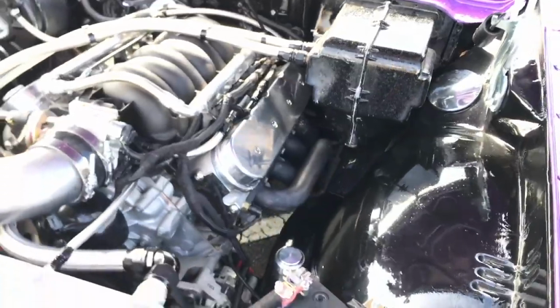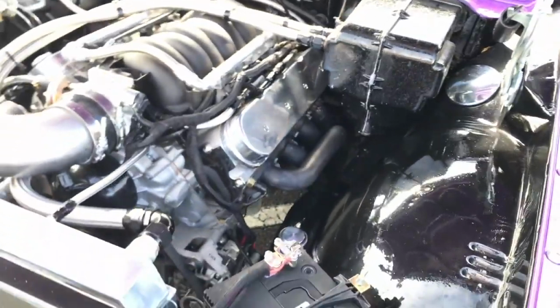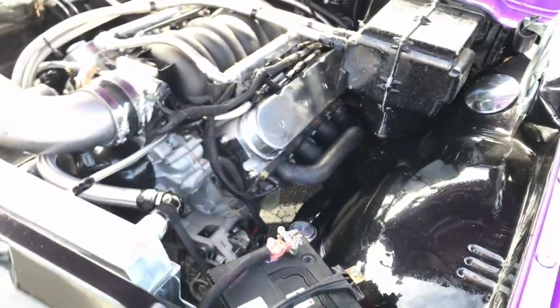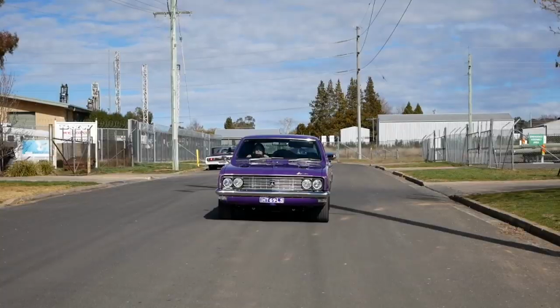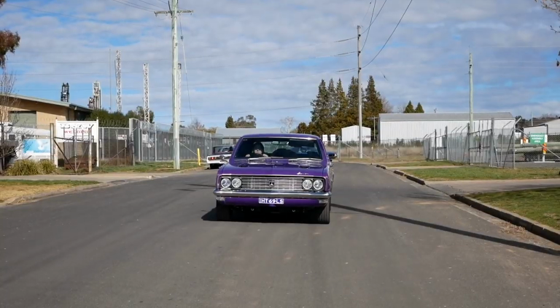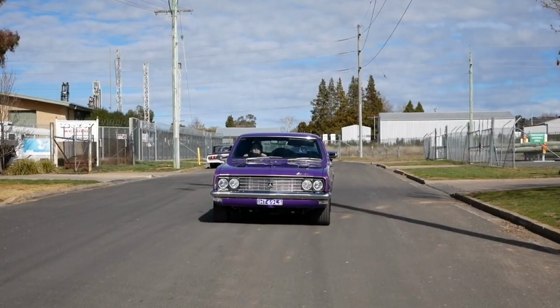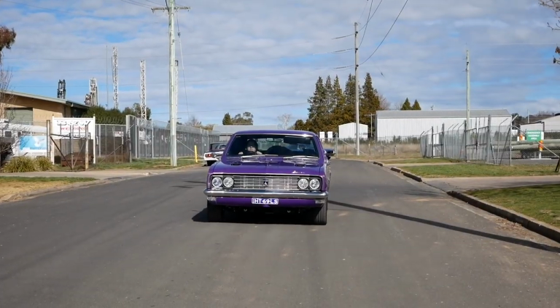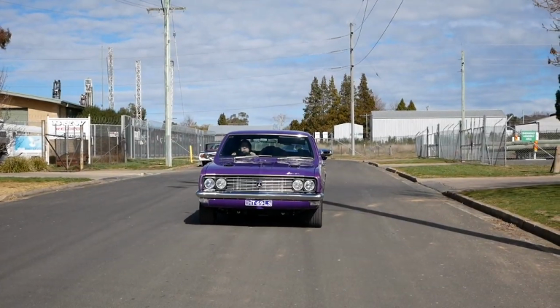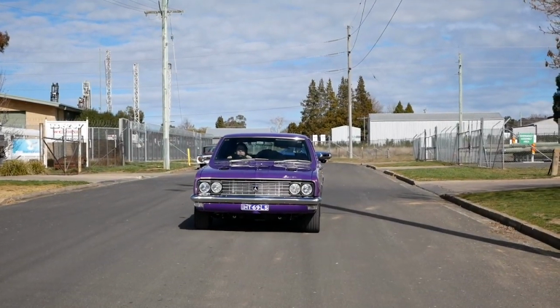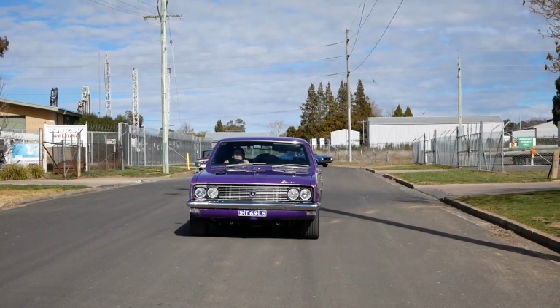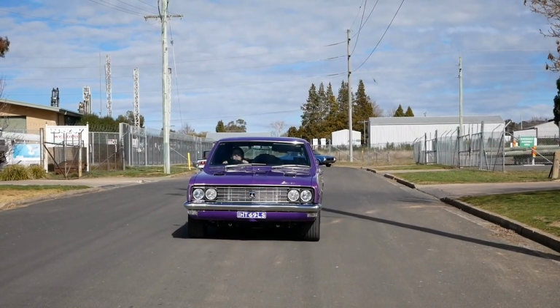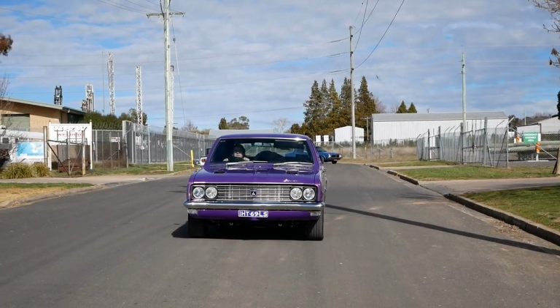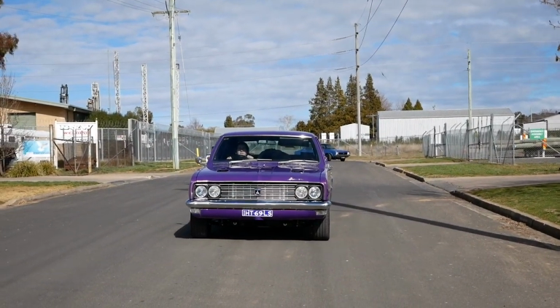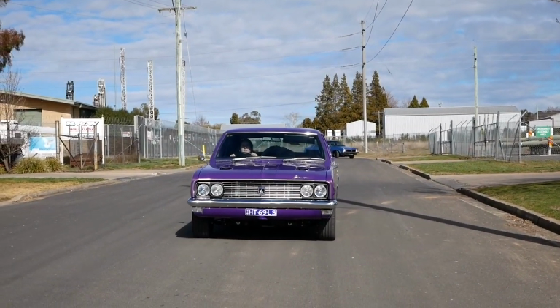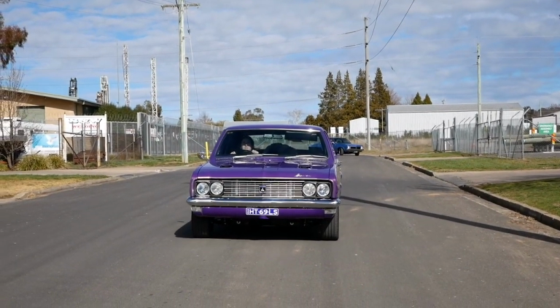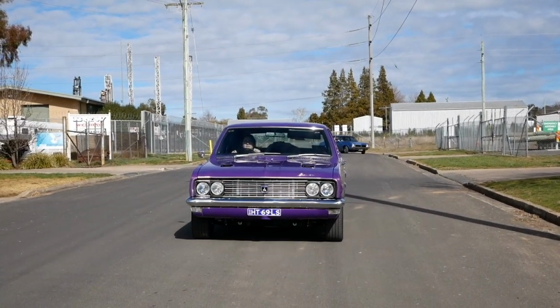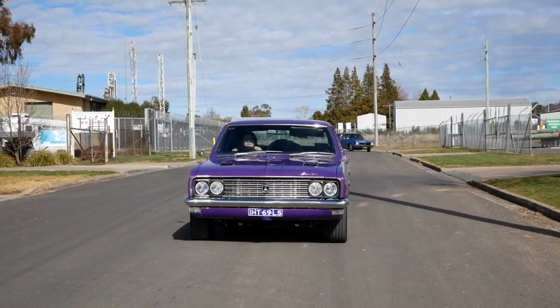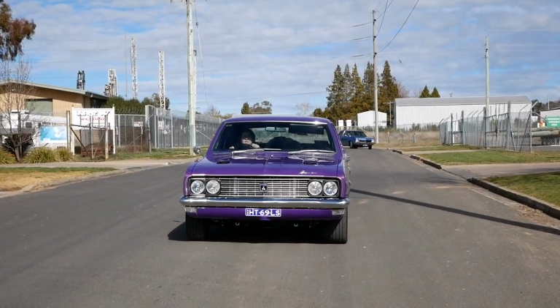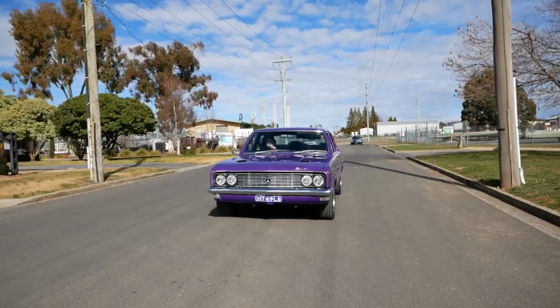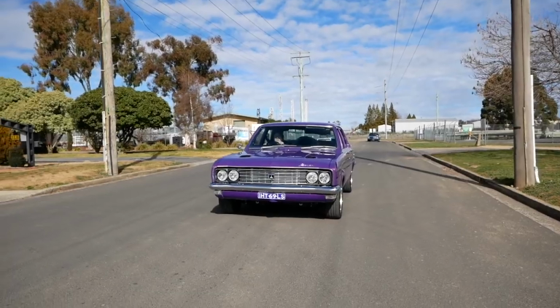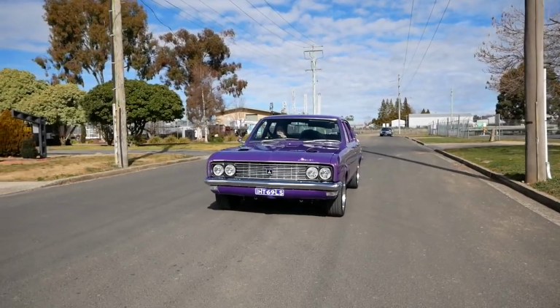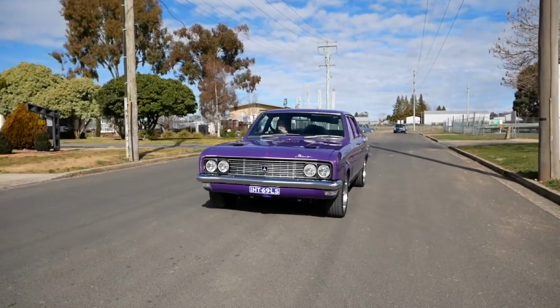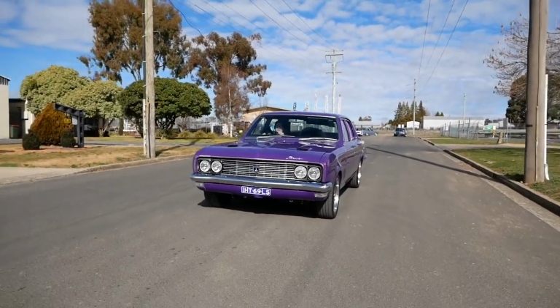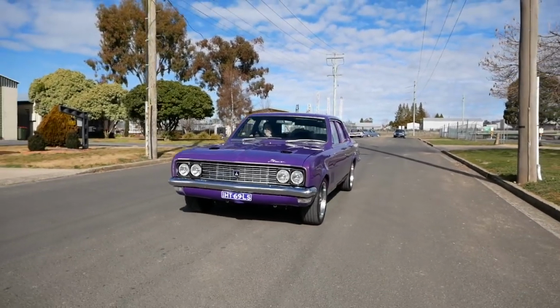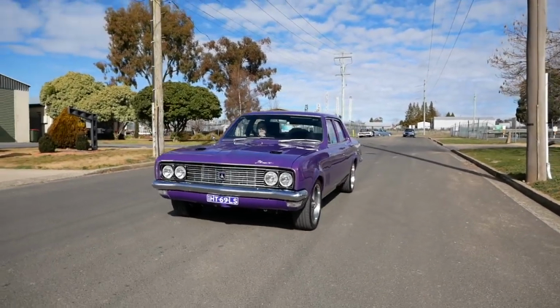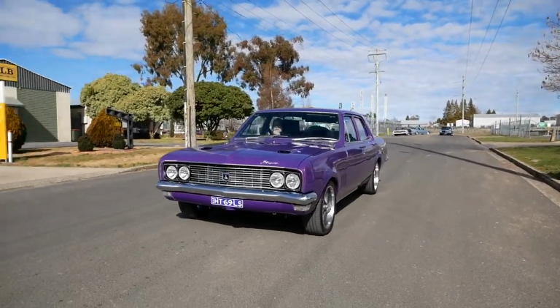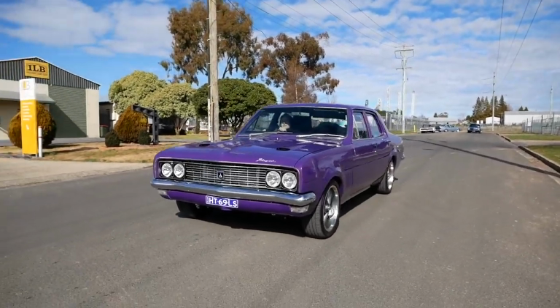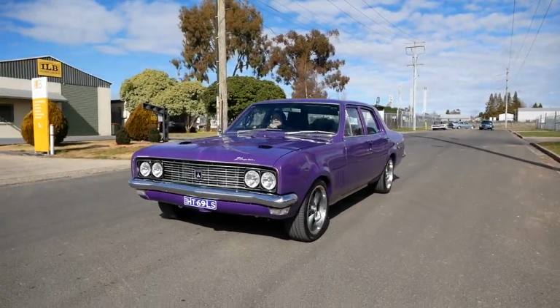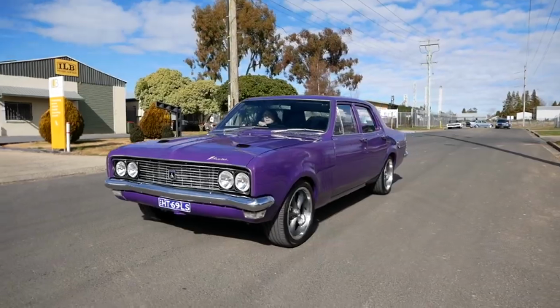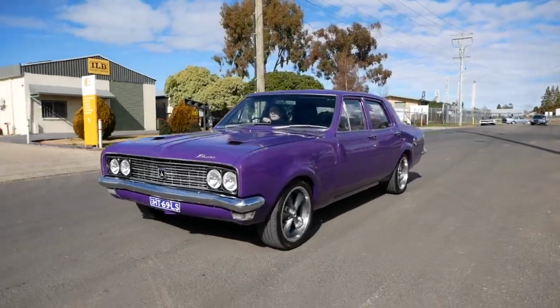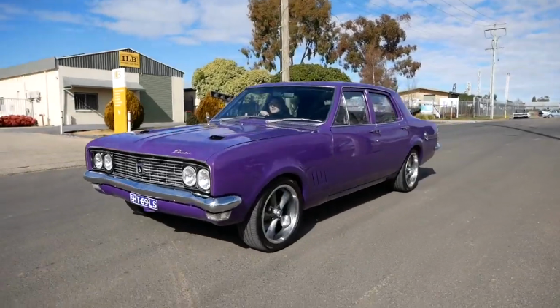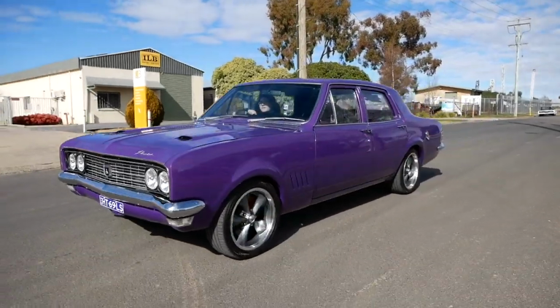On this episode of Grassroots Garage we have Michael's wife Kim and her HT Premier.